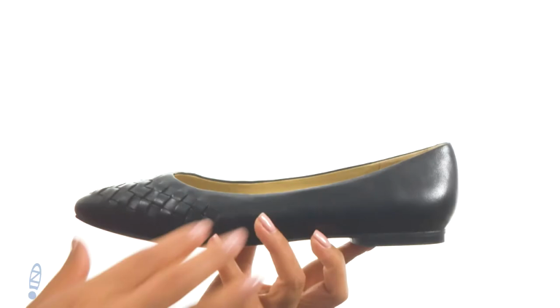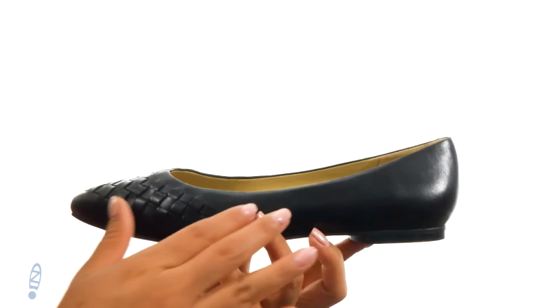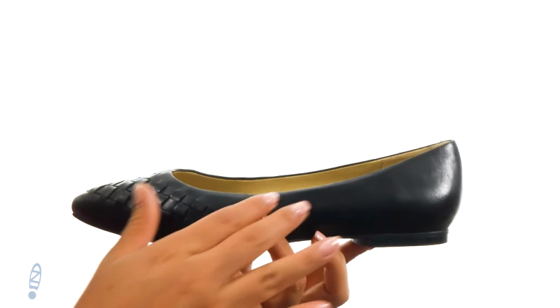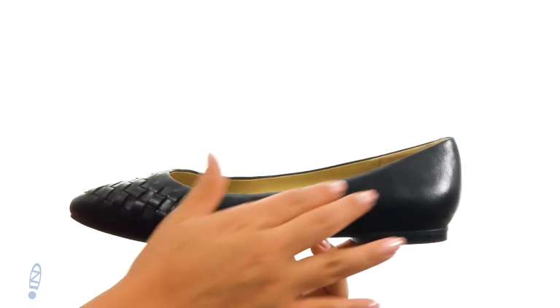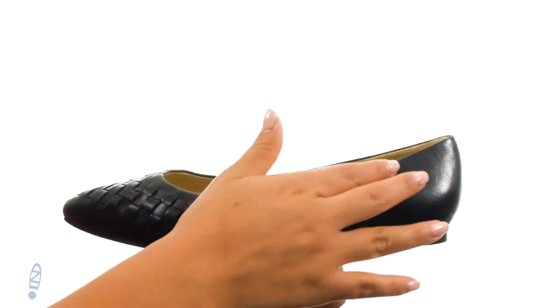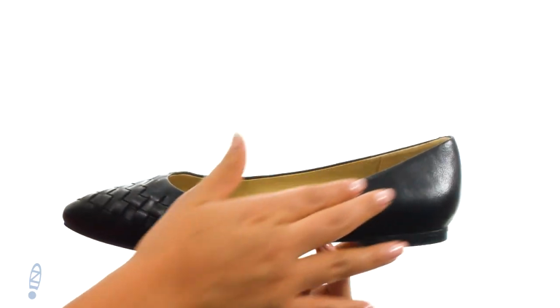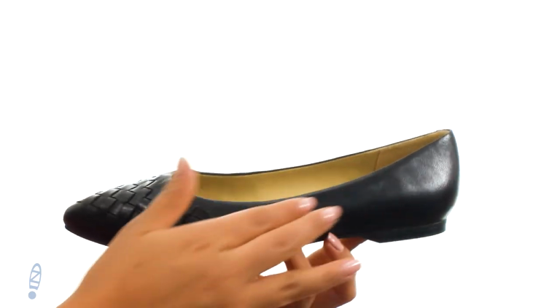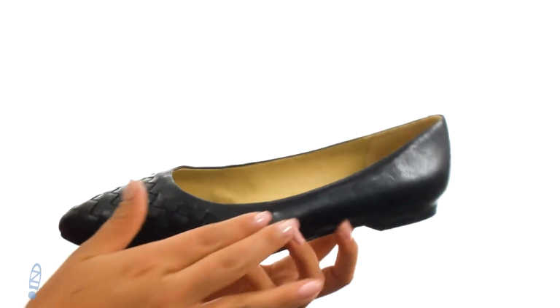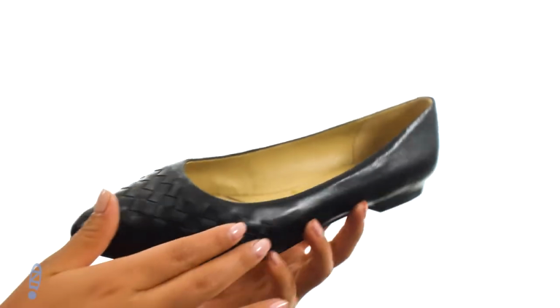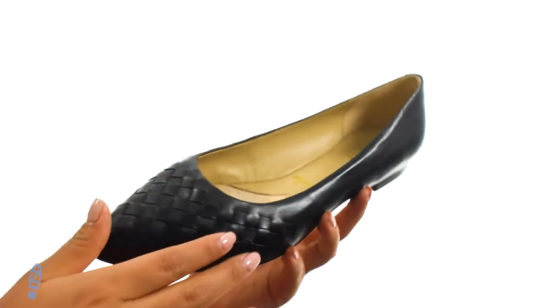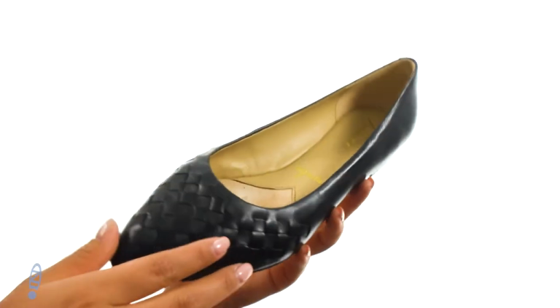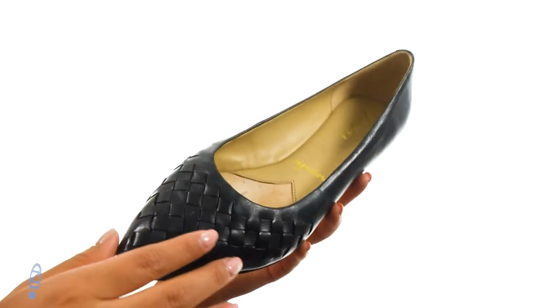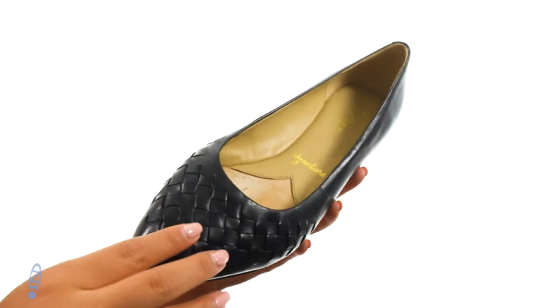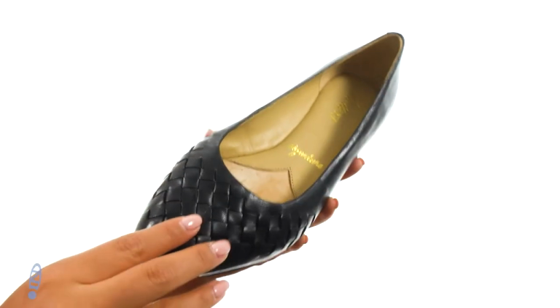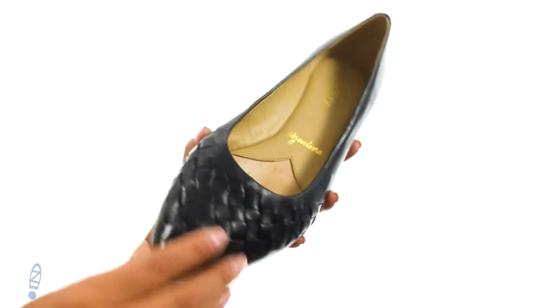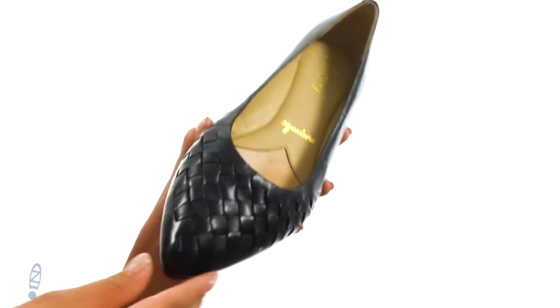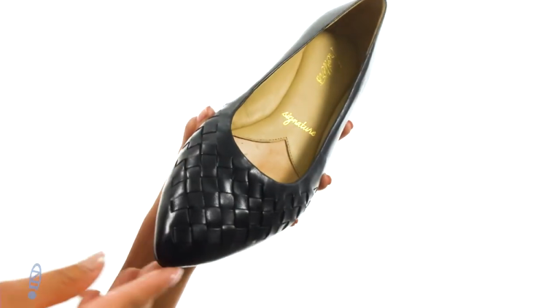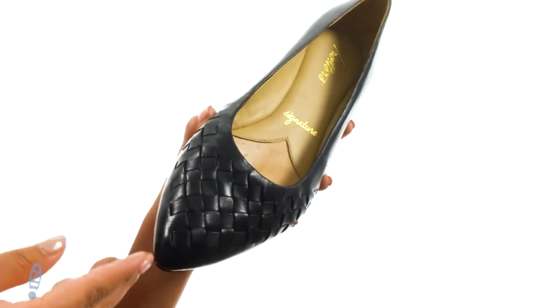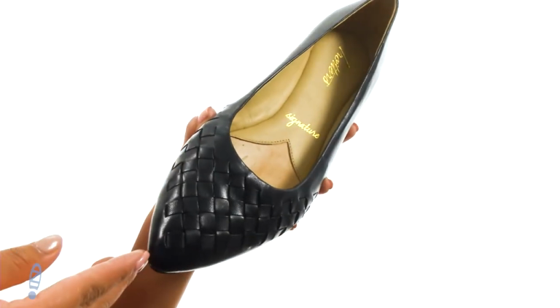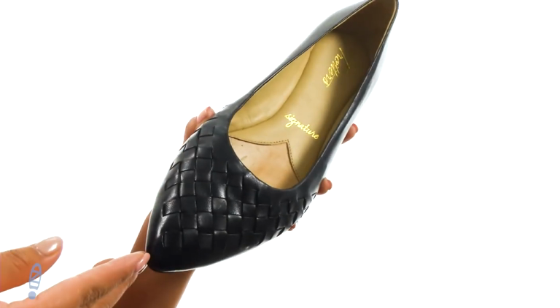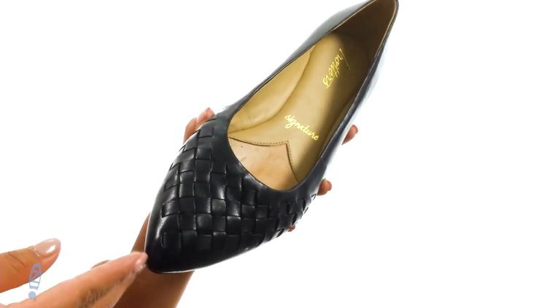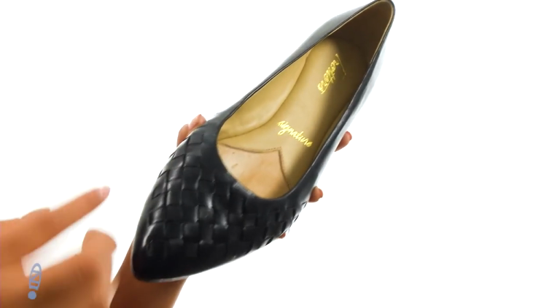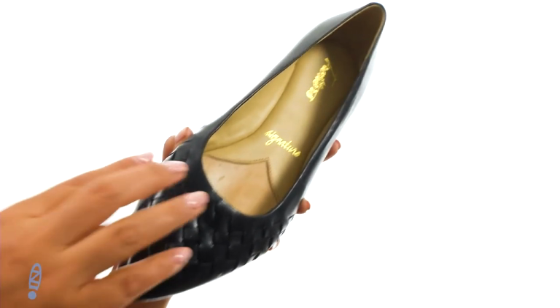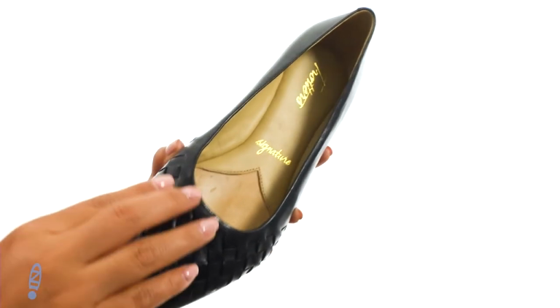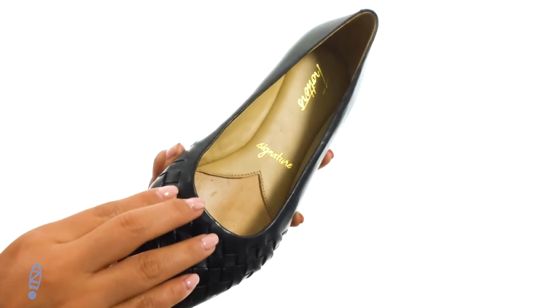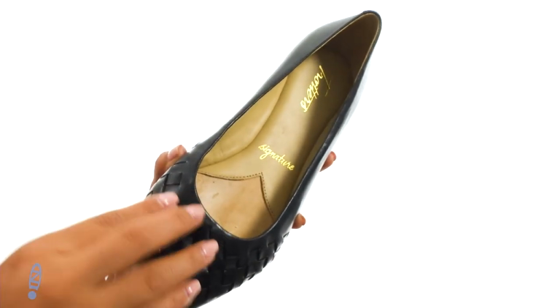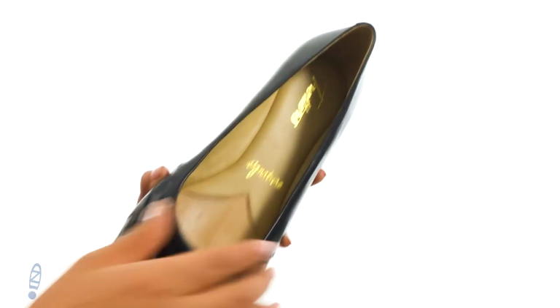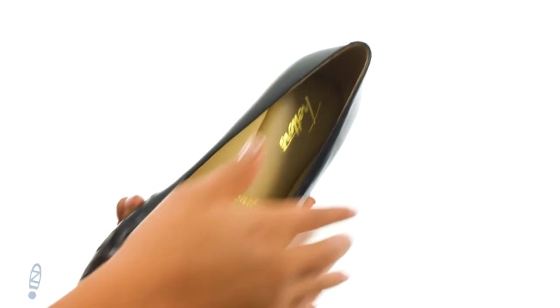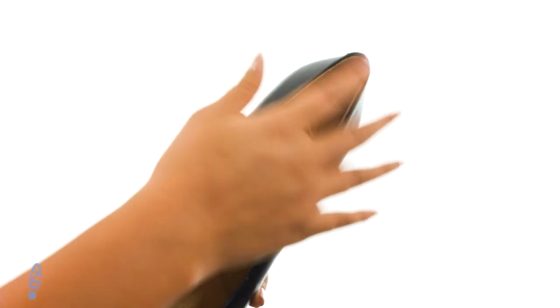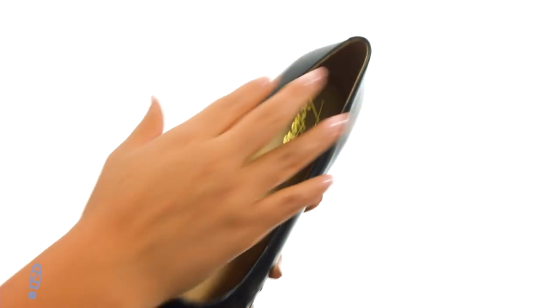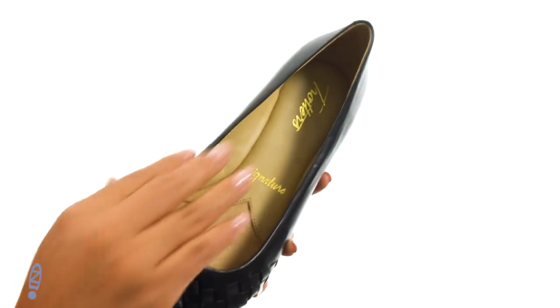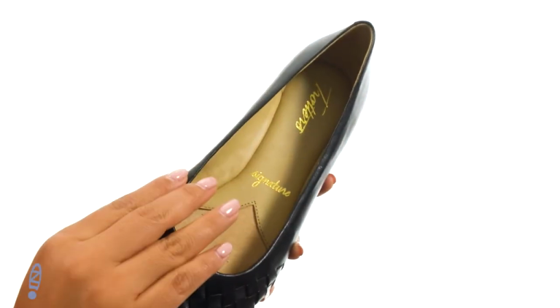Here we have a leather upper with a woven vamp and a pointy toe design. There's an easy slip-on construction.